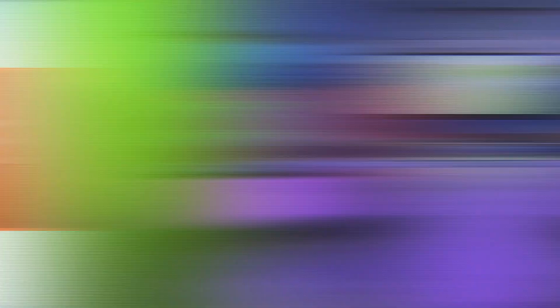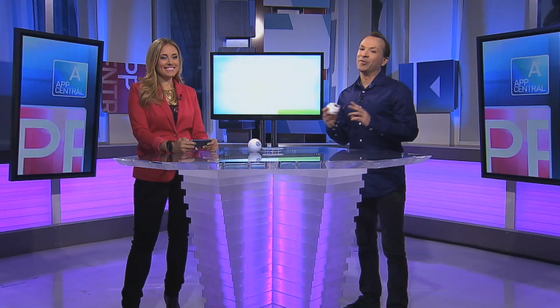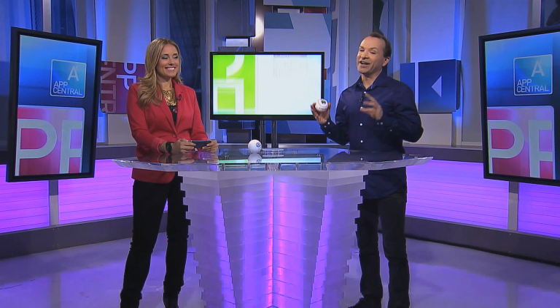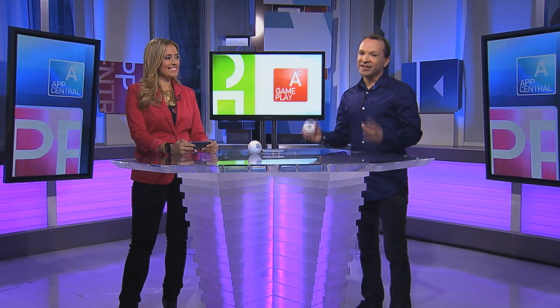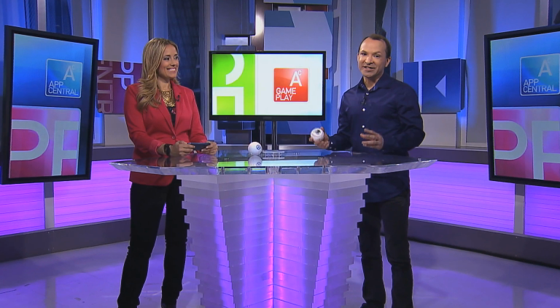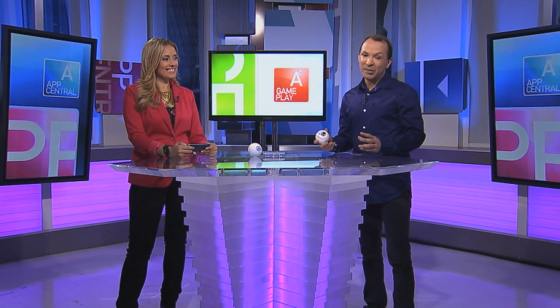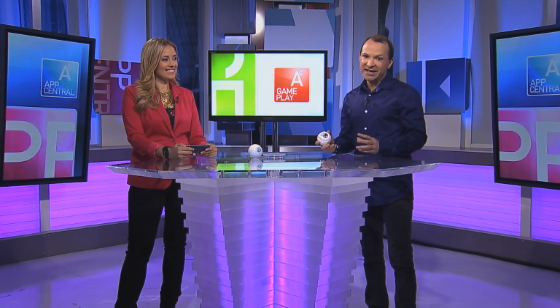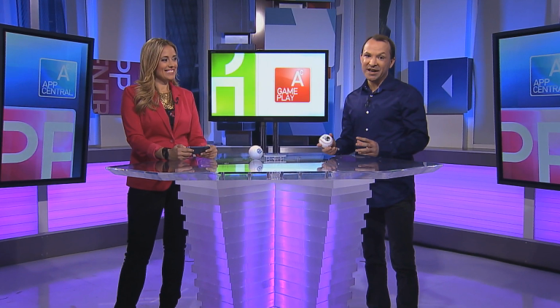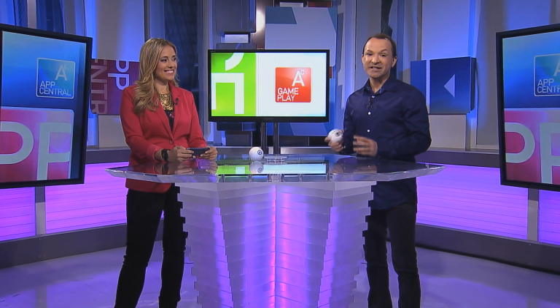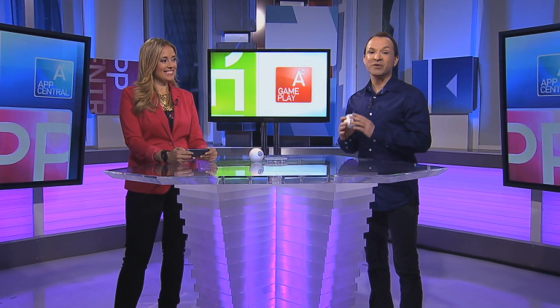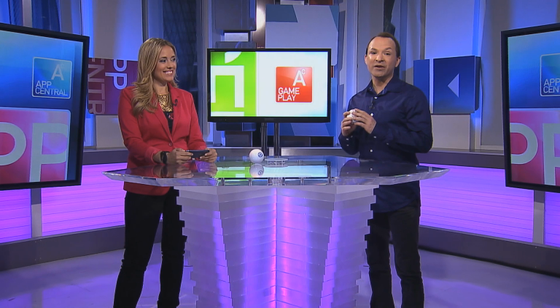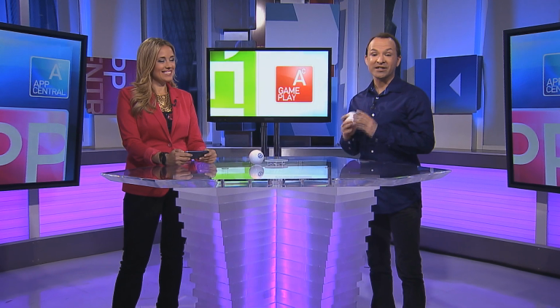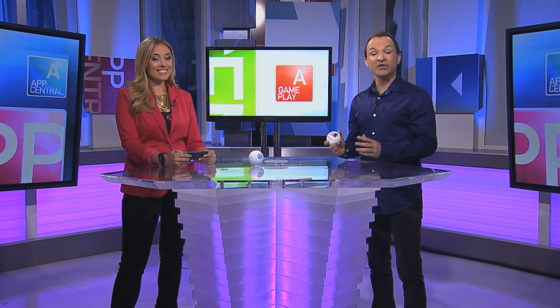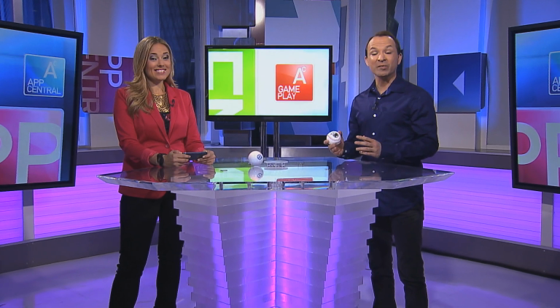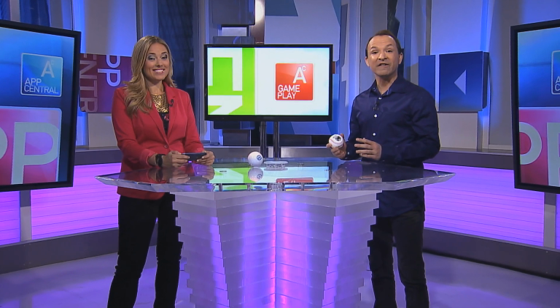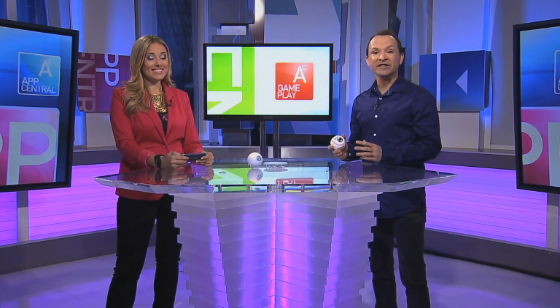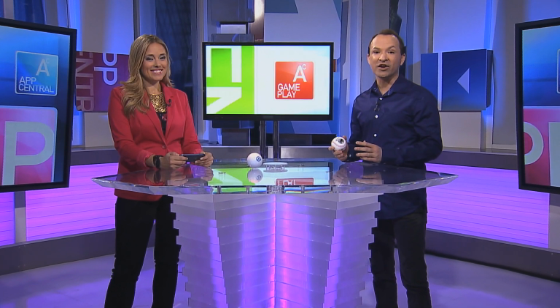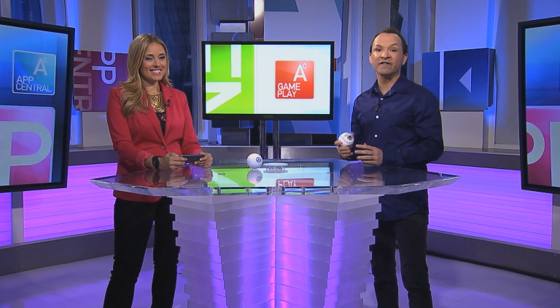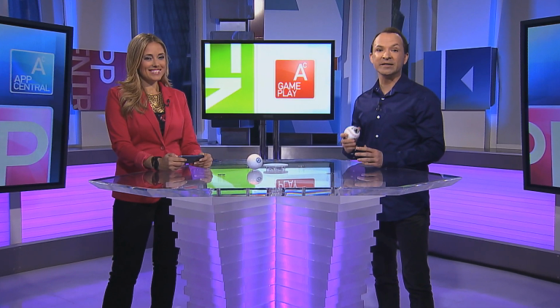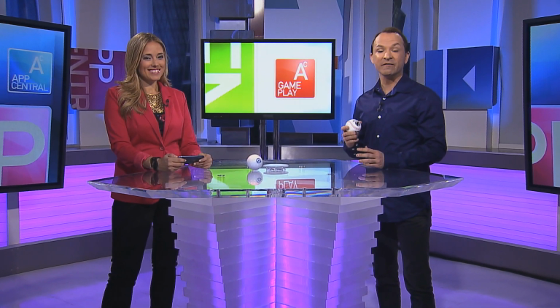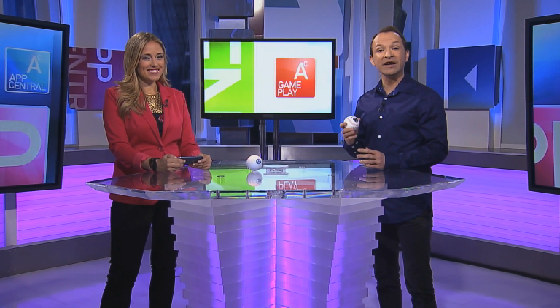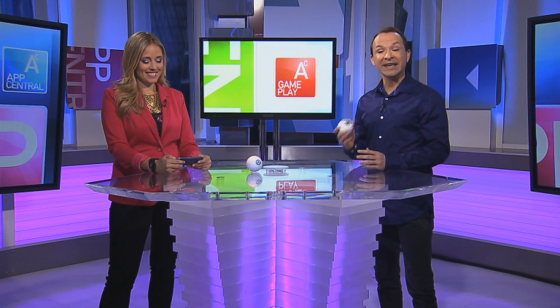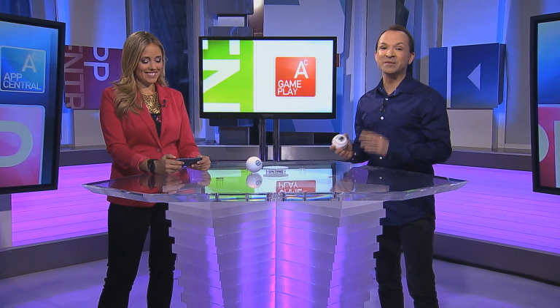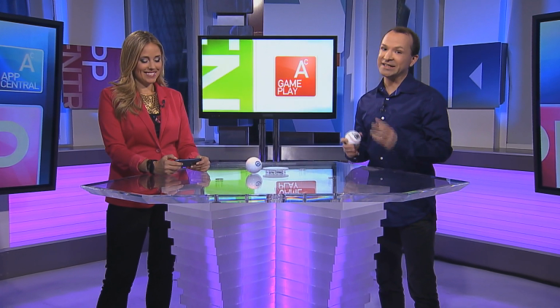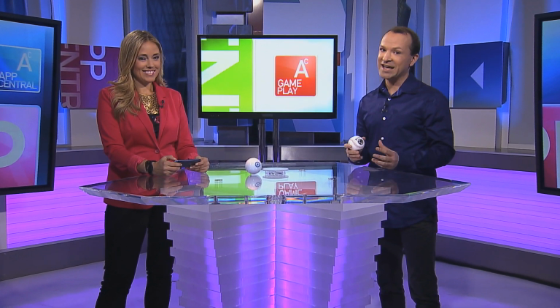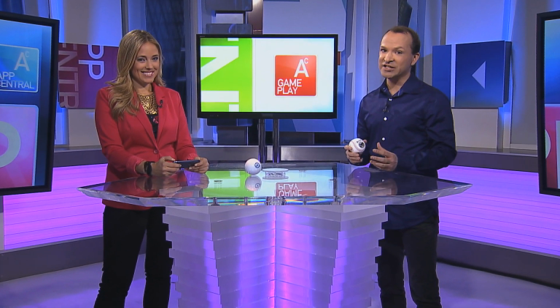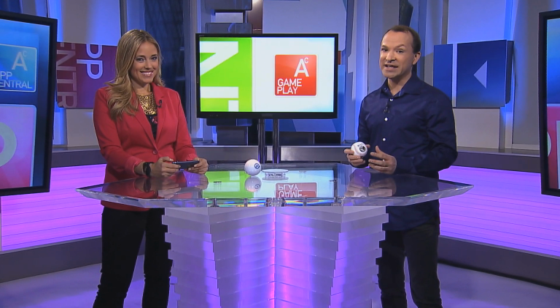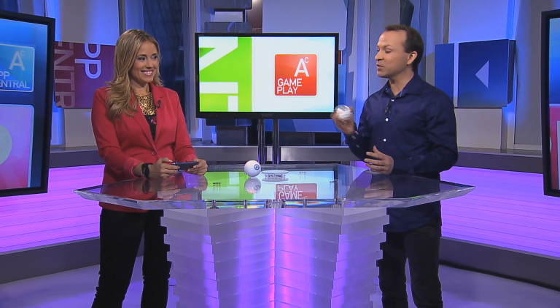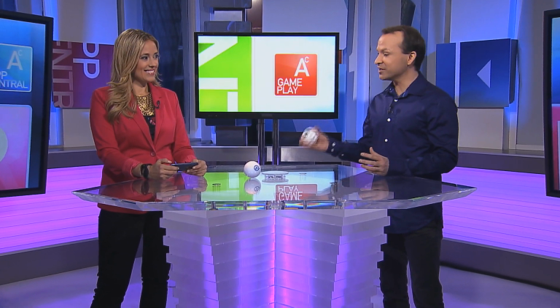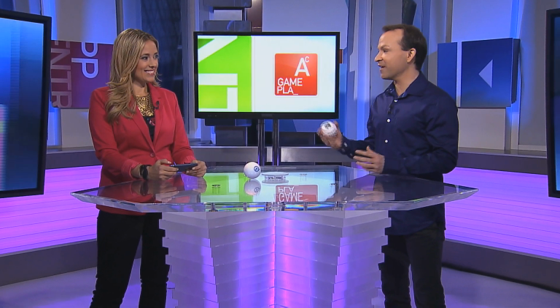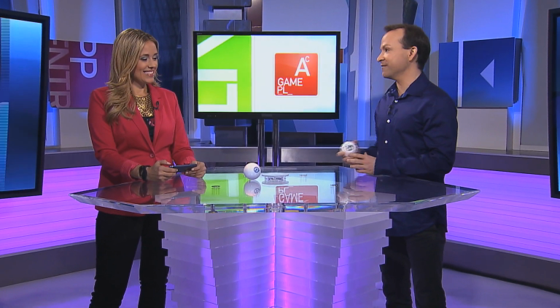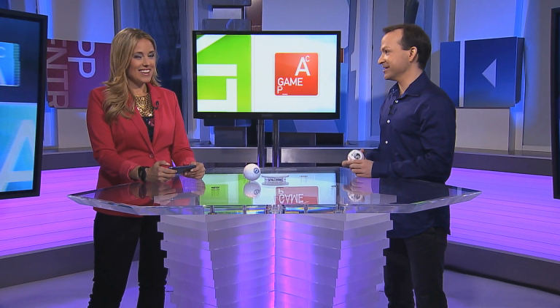Amber and I love to compete, and this week we actually thought it'd be fun to try and find some fun games and gadgets. Amber, what did you find for us?